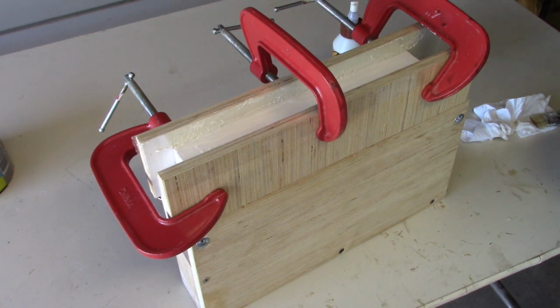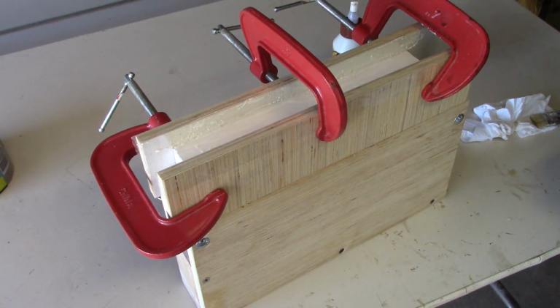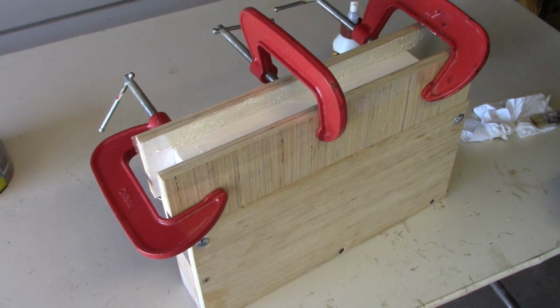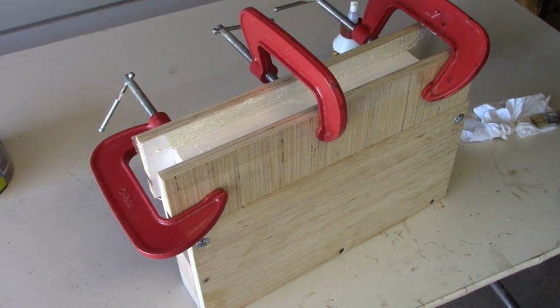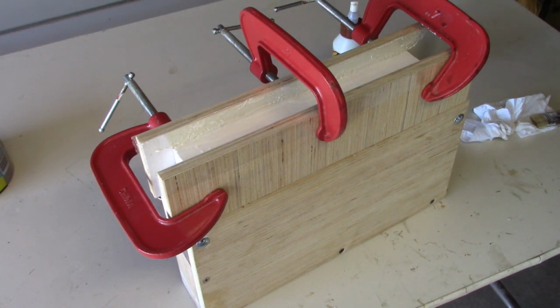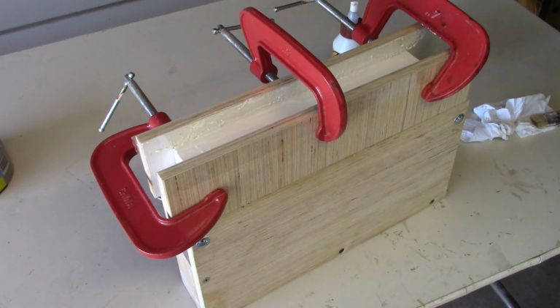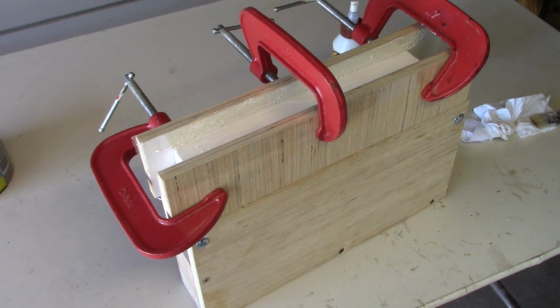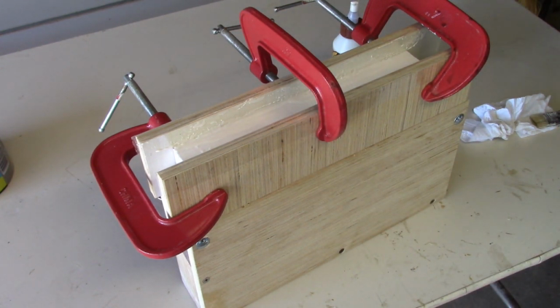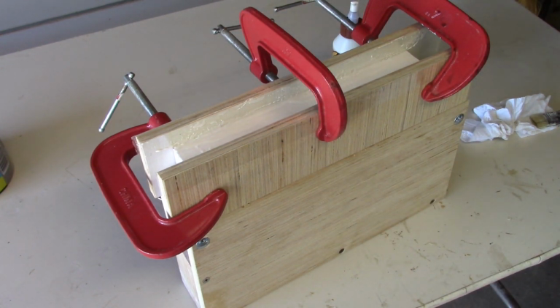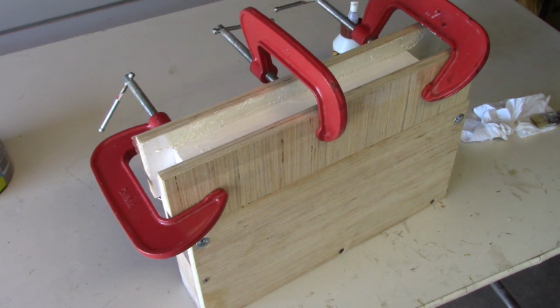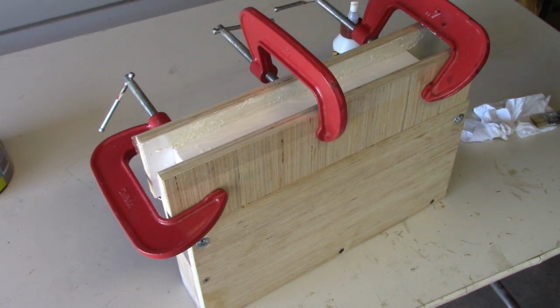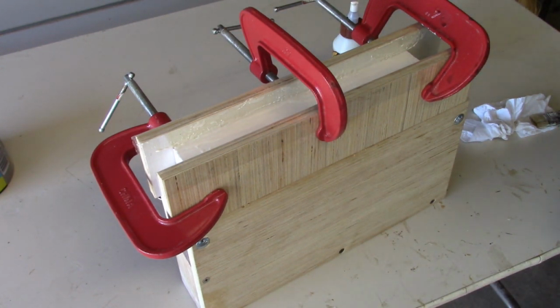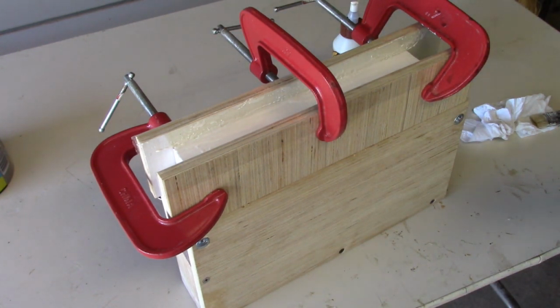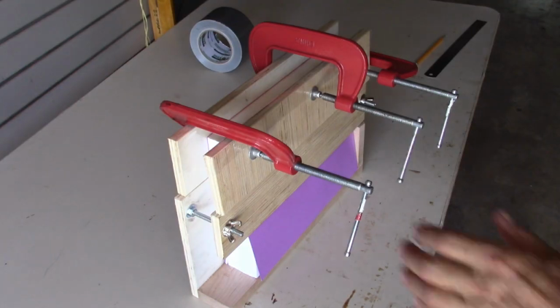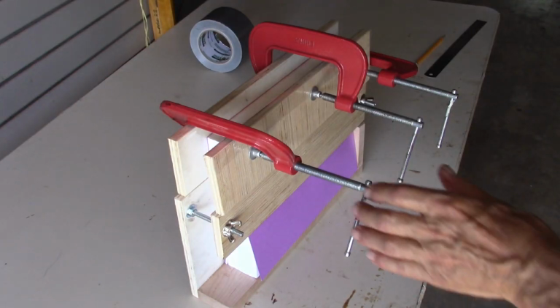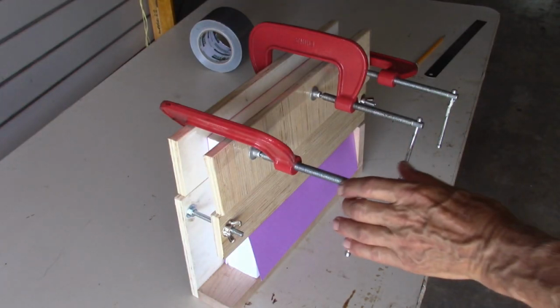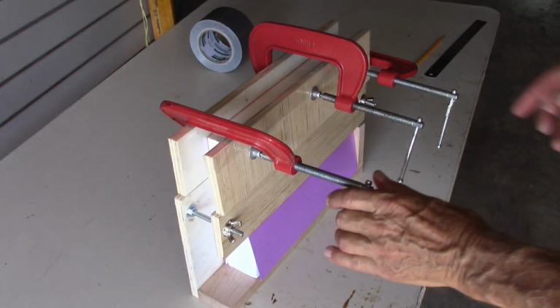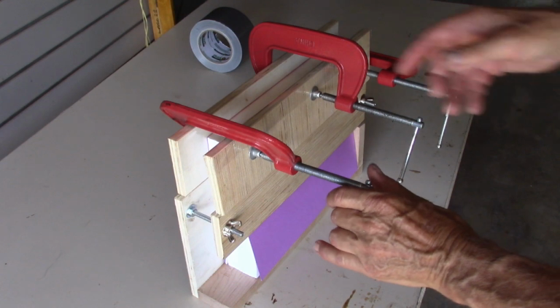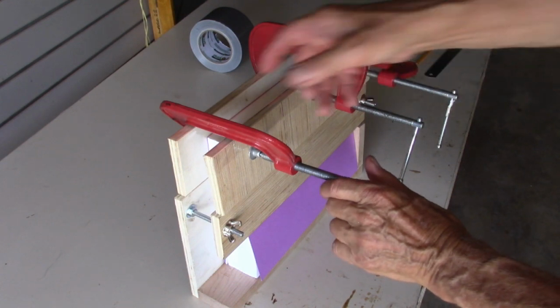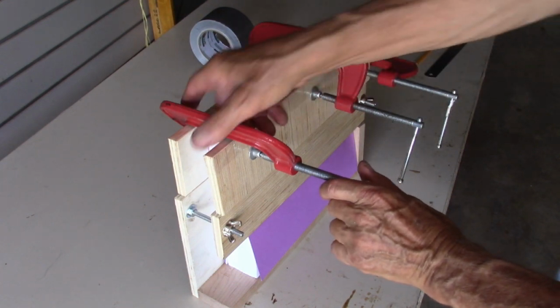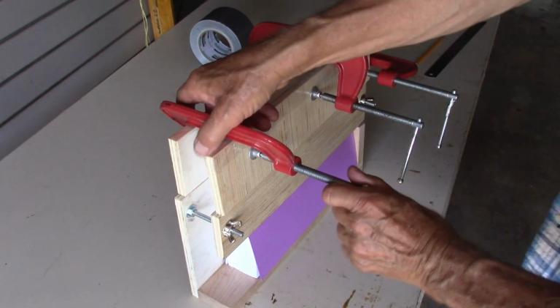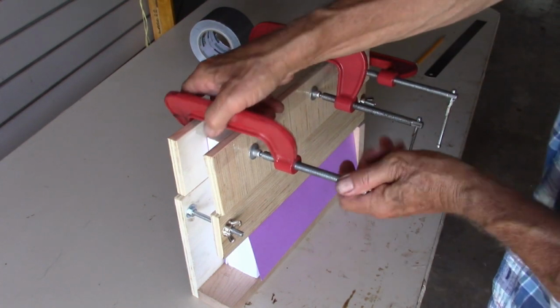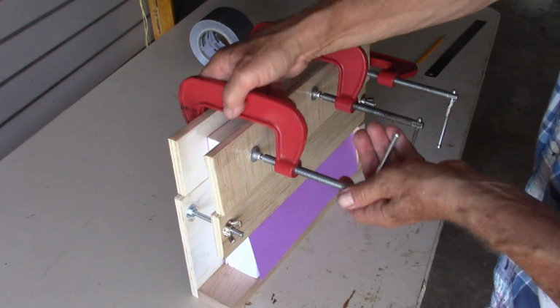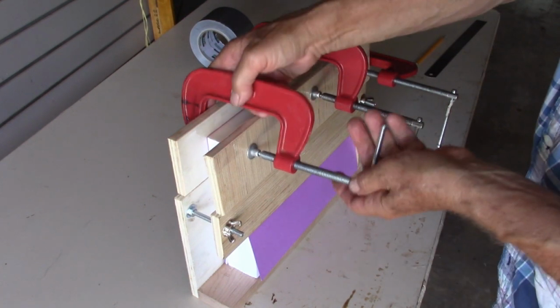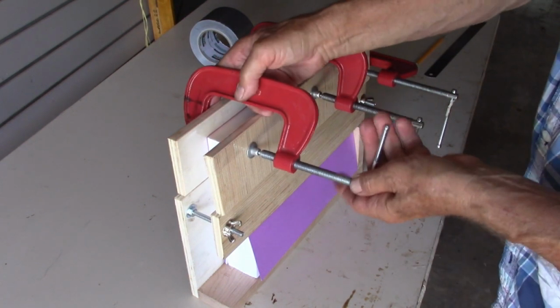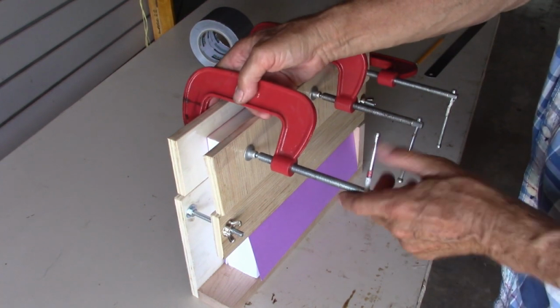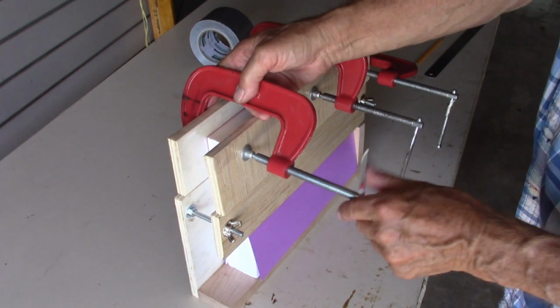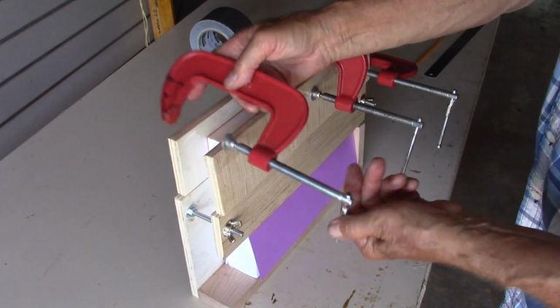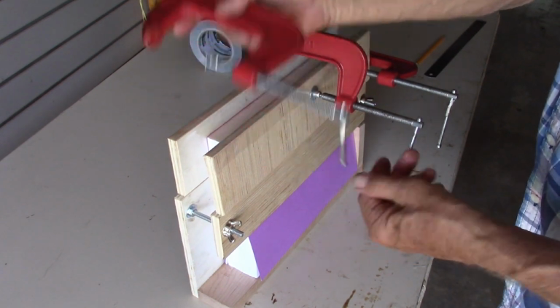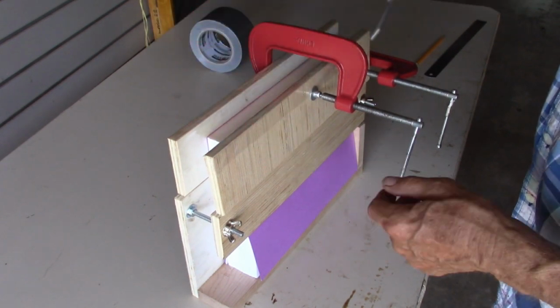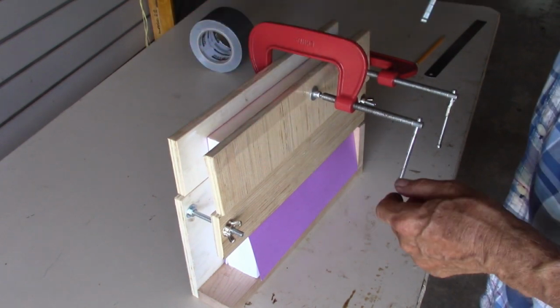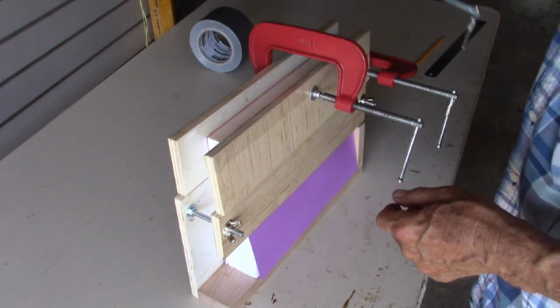Now we leave it to dry. I'll let it set overnight.